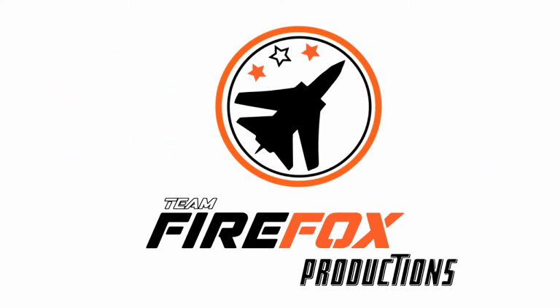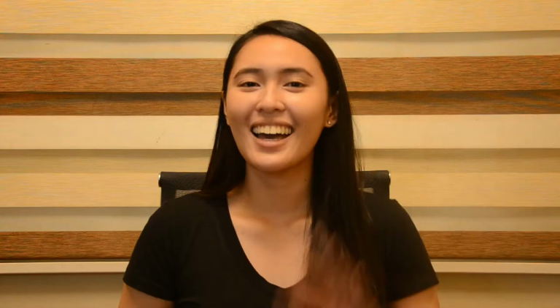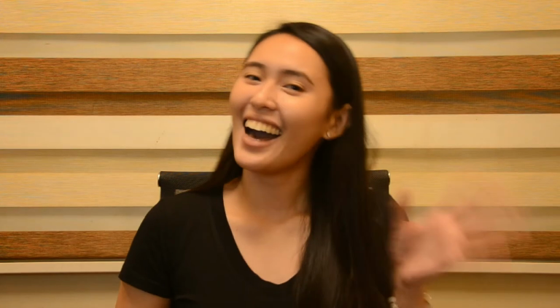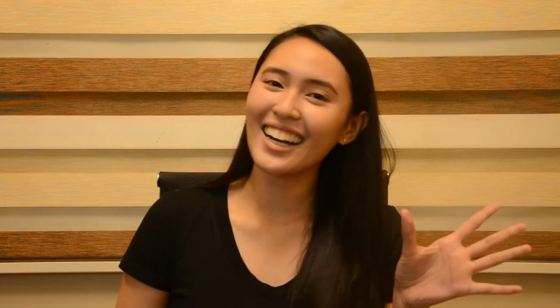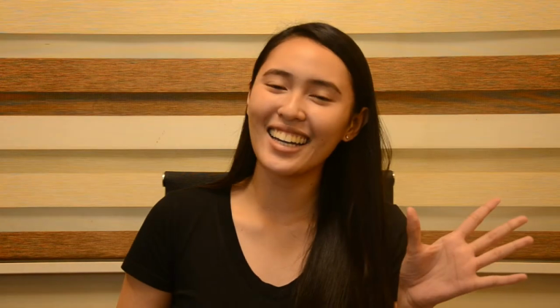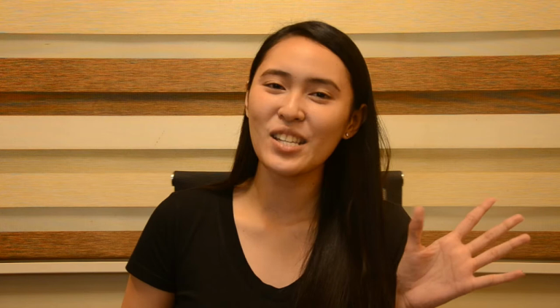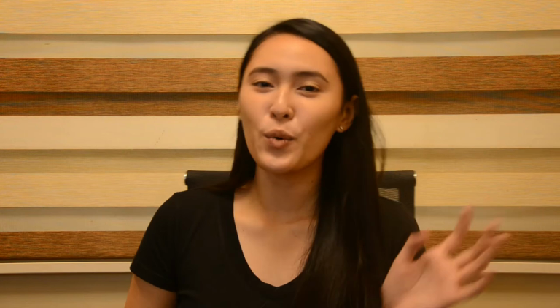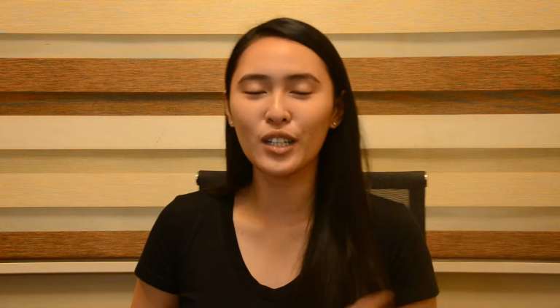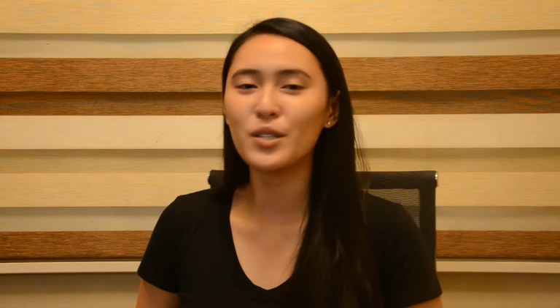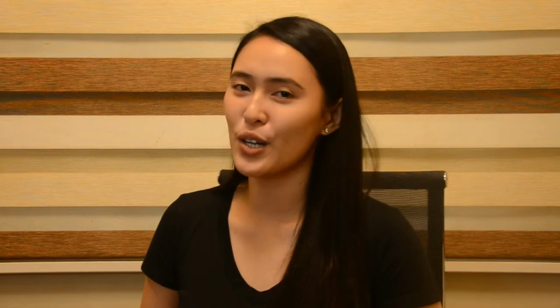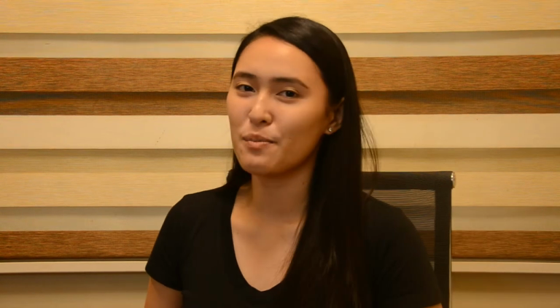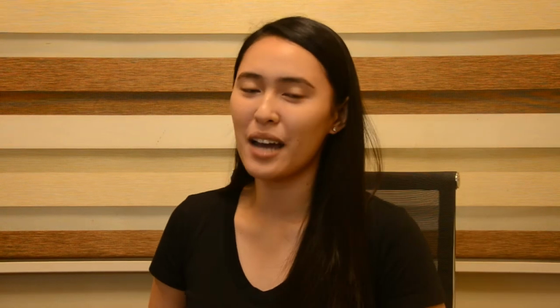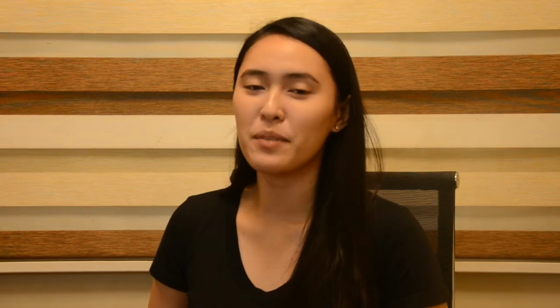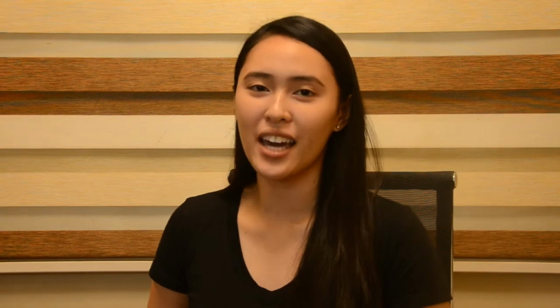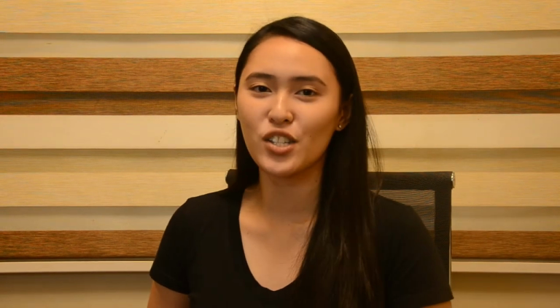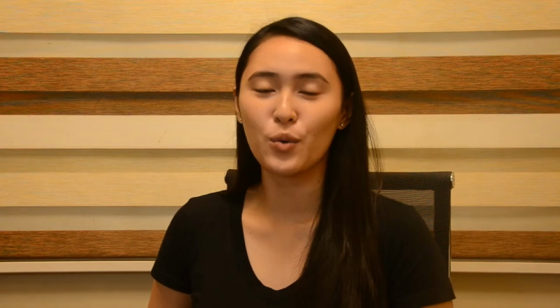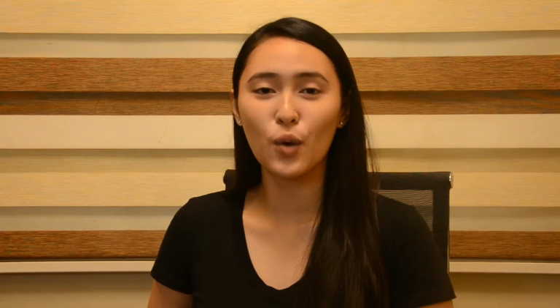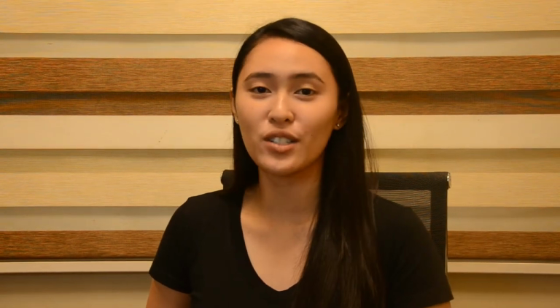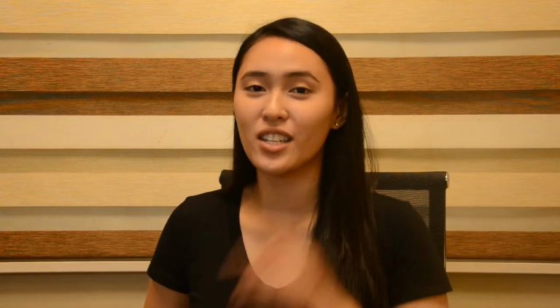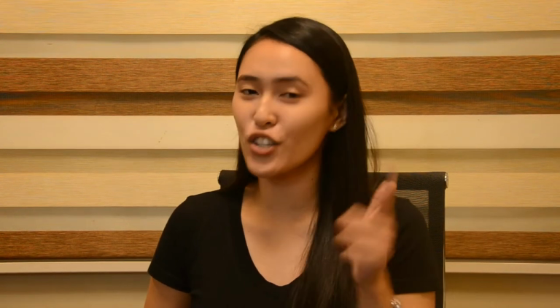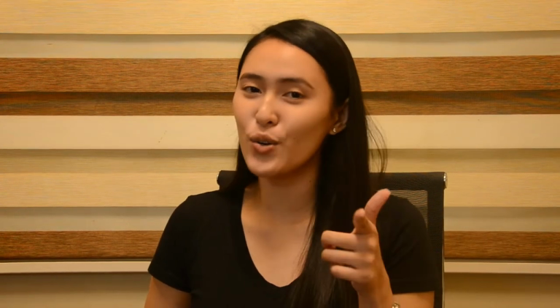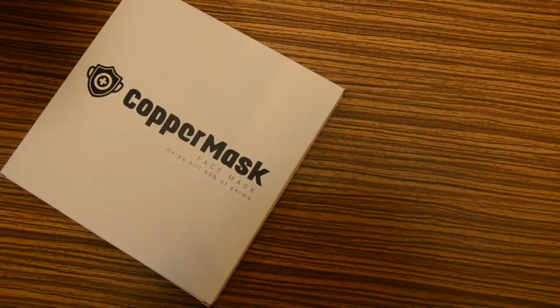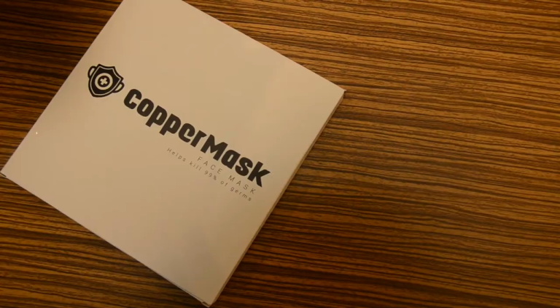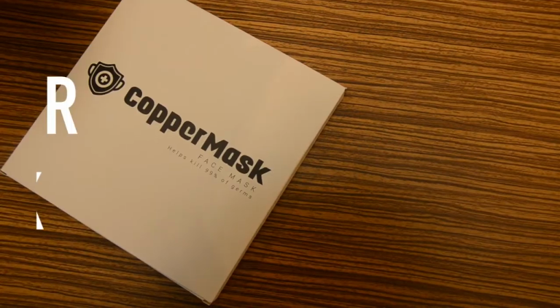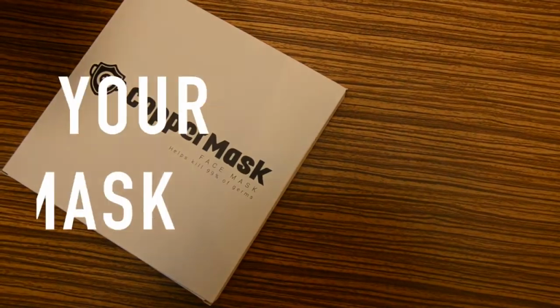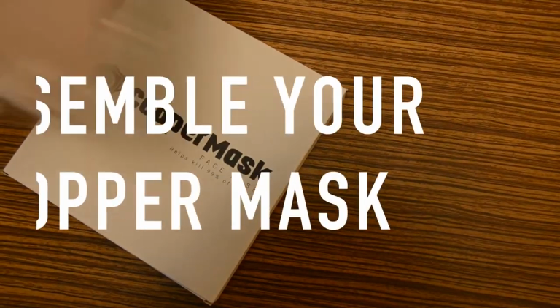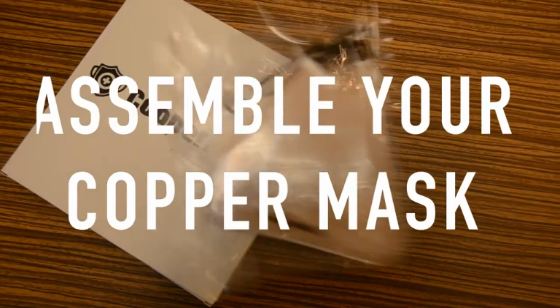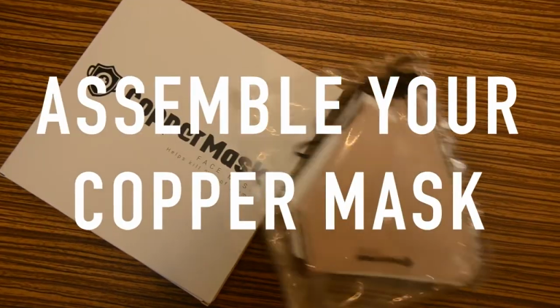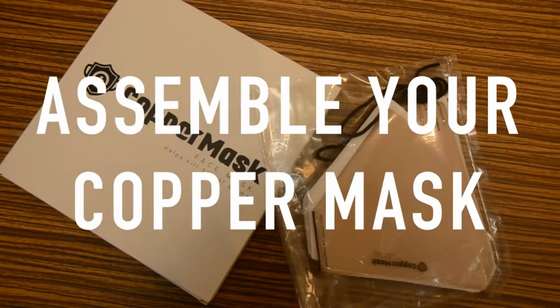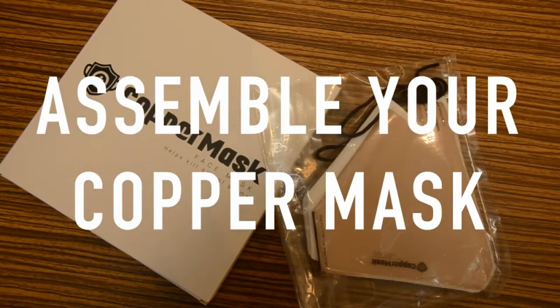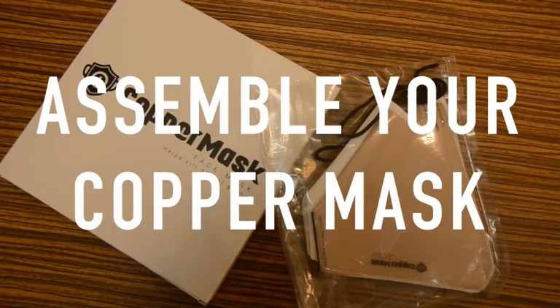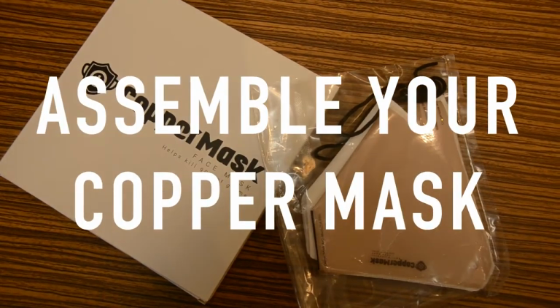Hi guys! Welcome to Core Supply PH. We're going to teach you on how to assemble your copper mask.